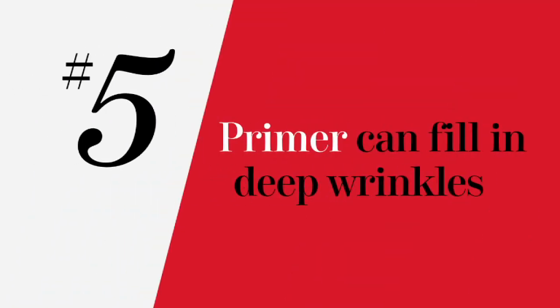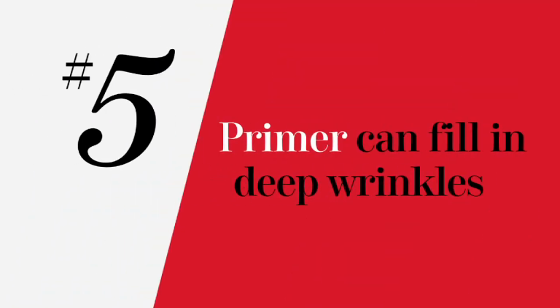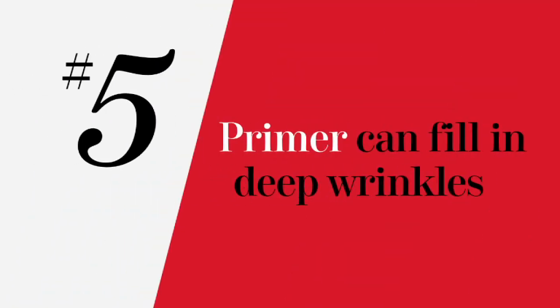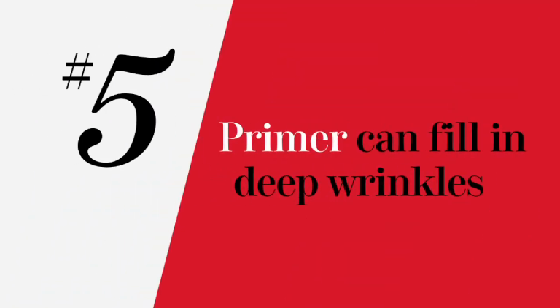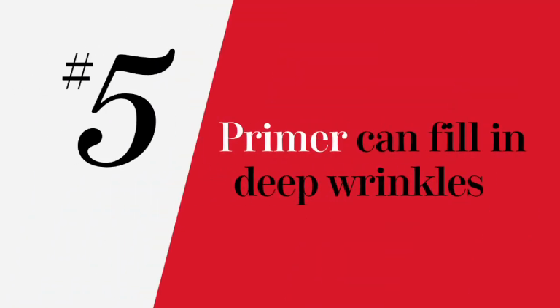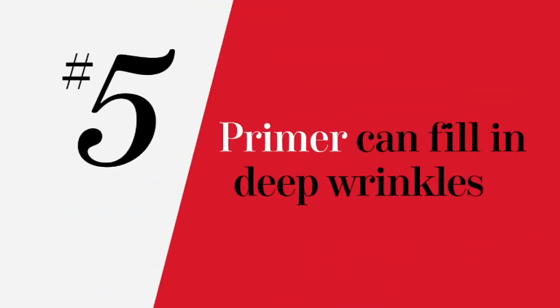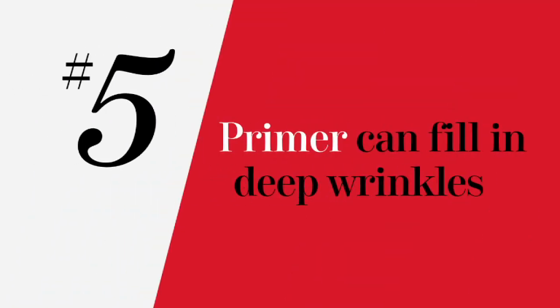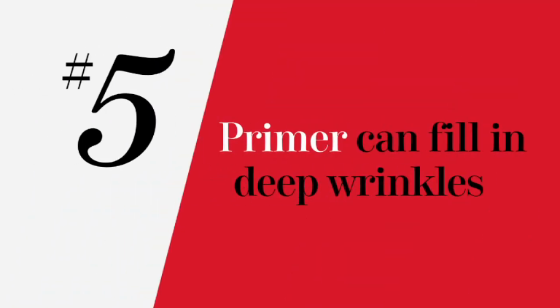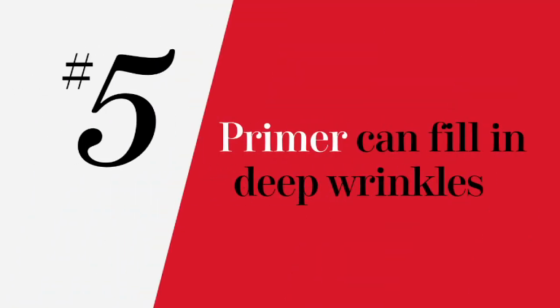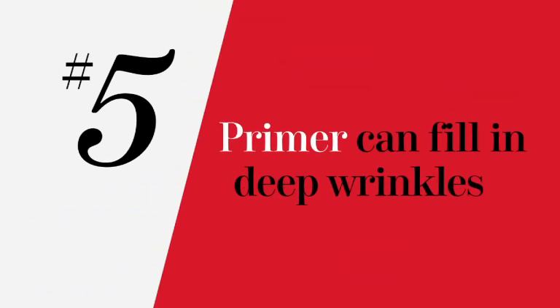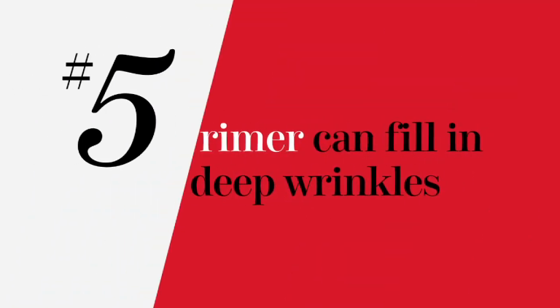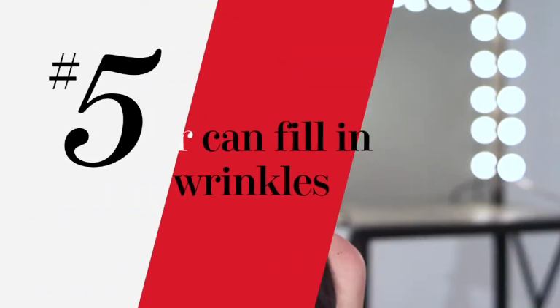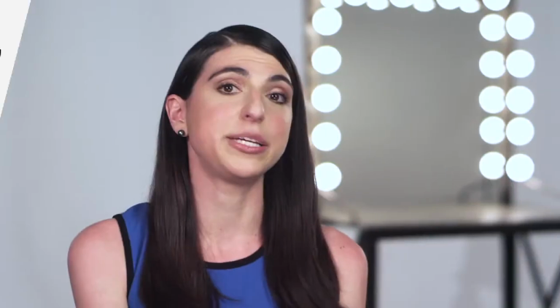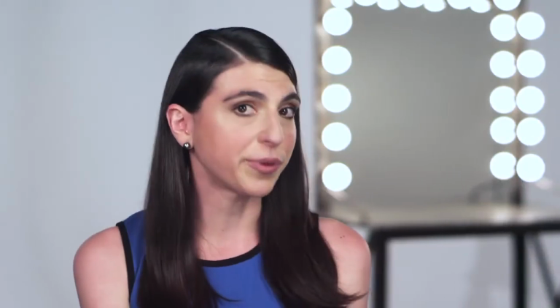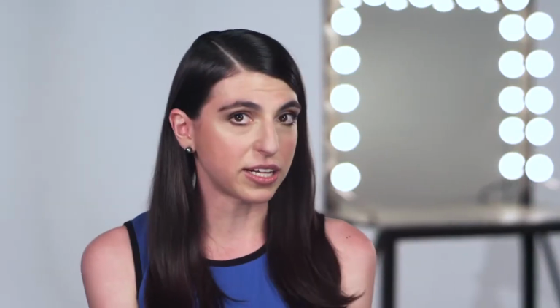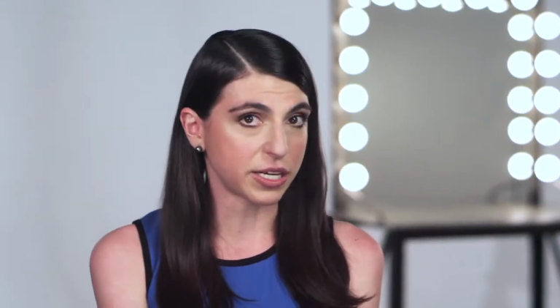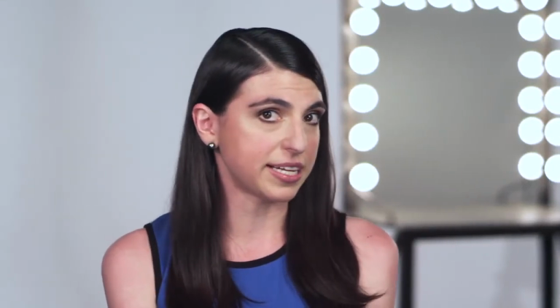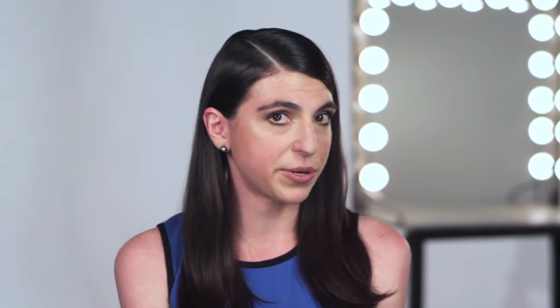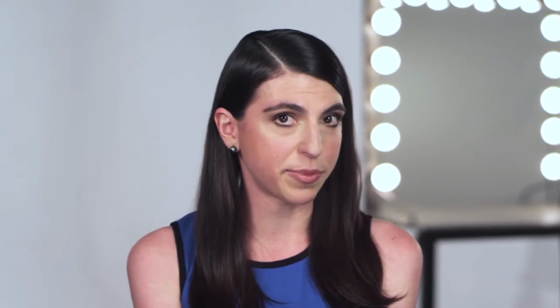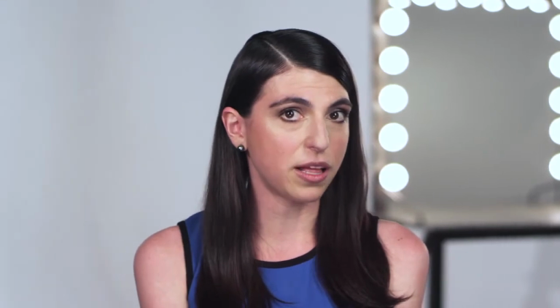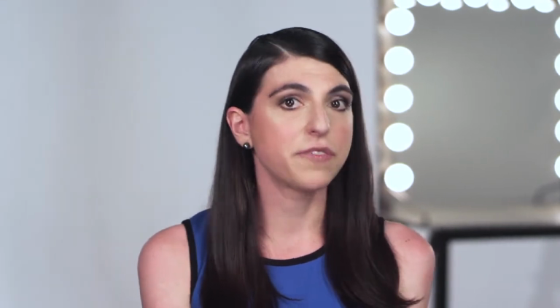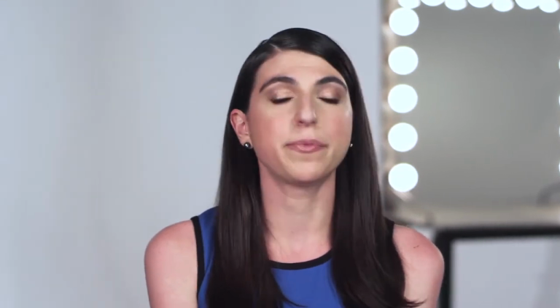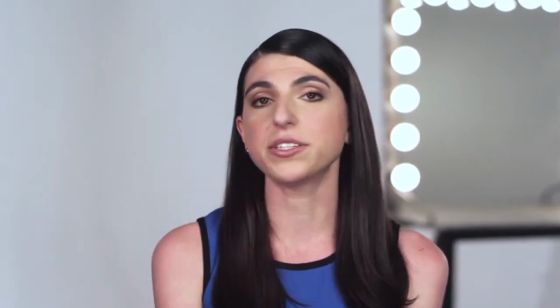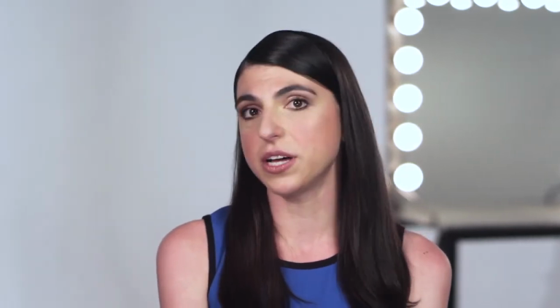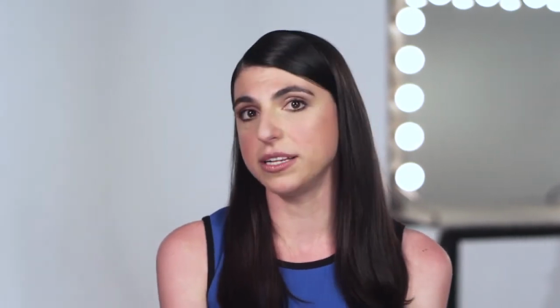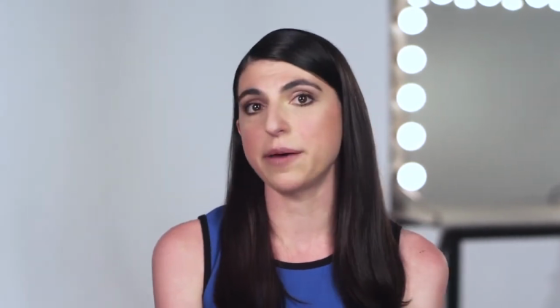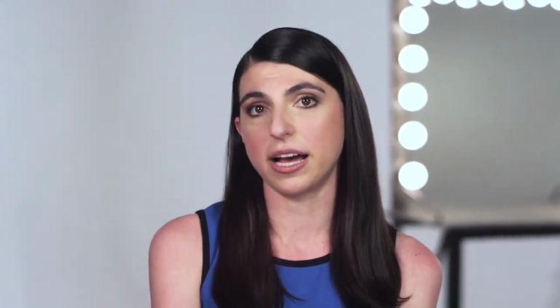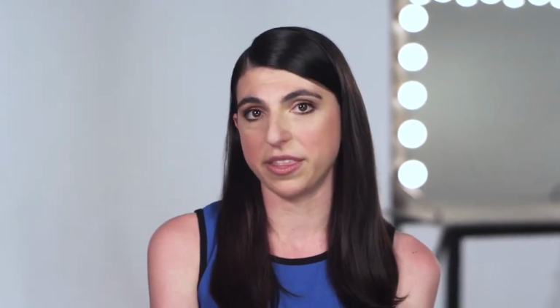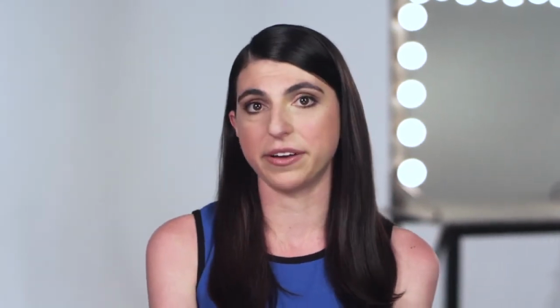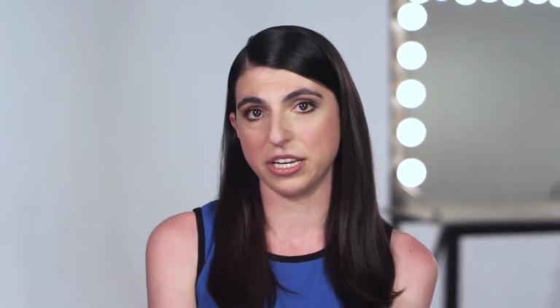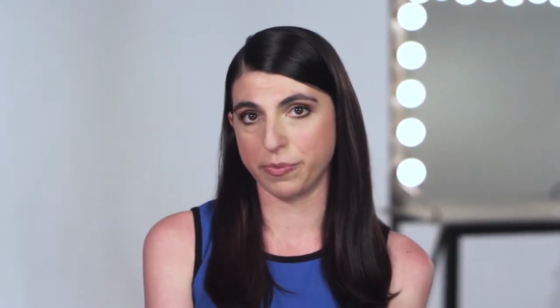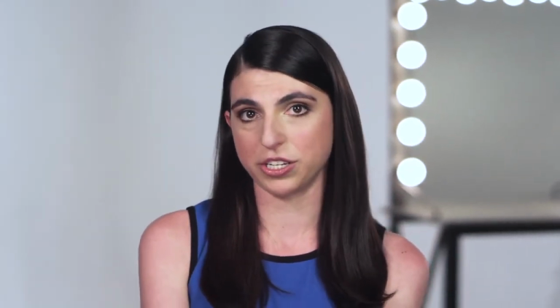Primers obviously smooth fine lines, but they can also make deeper wrinkles look less noticeable. For the best result, dab it on with a foundation brush.